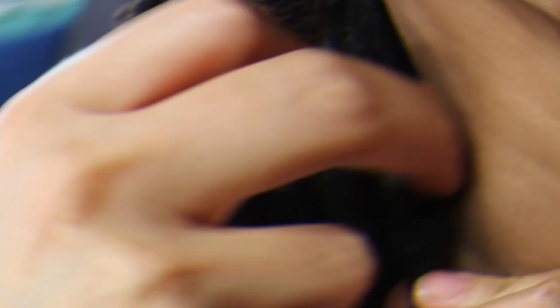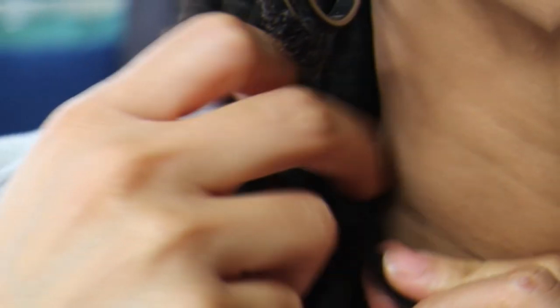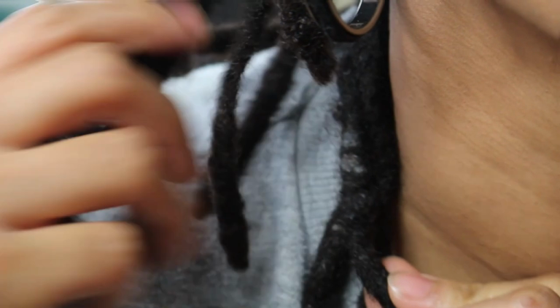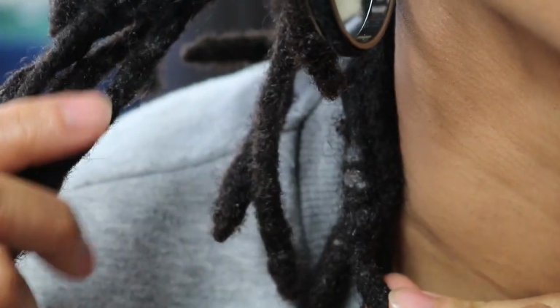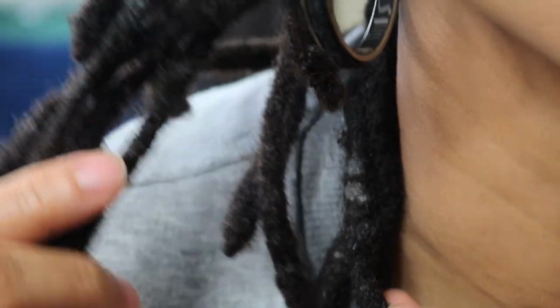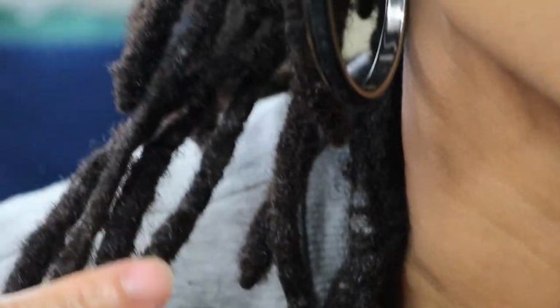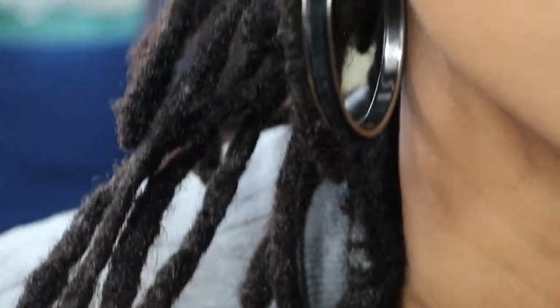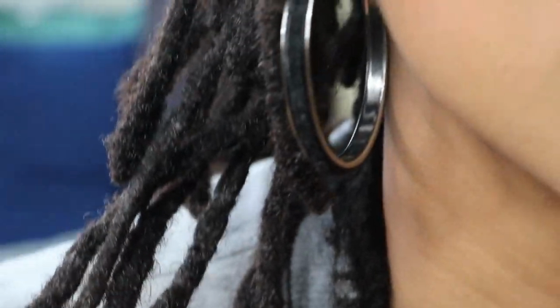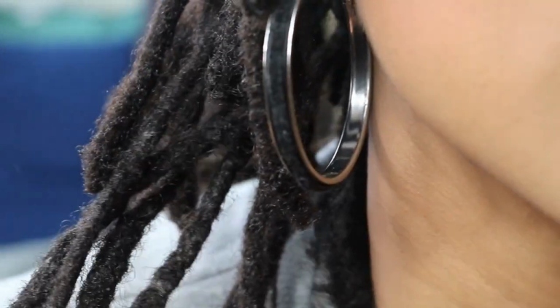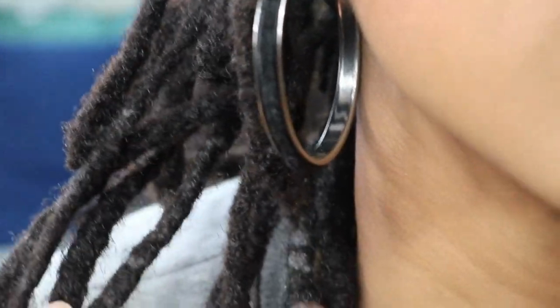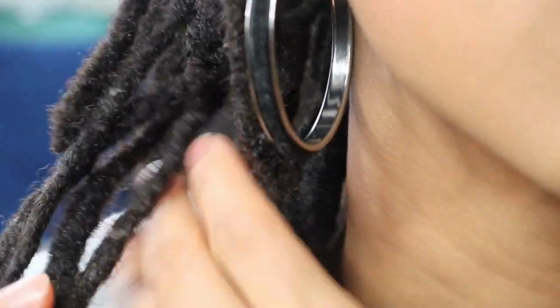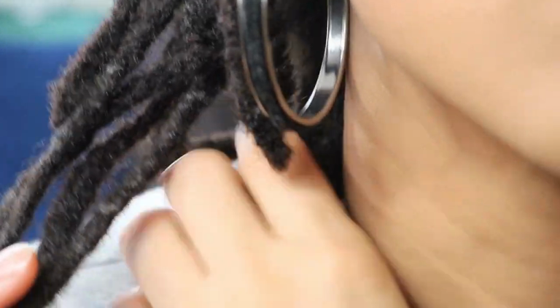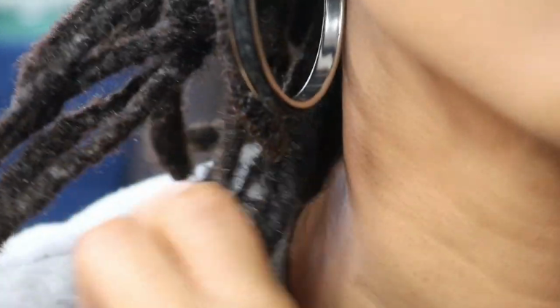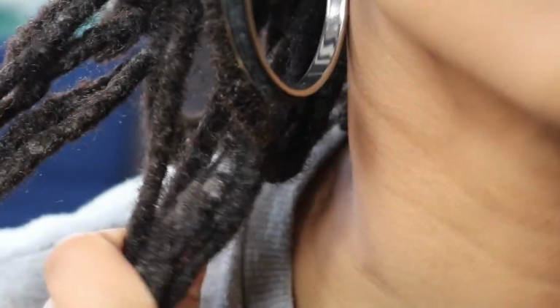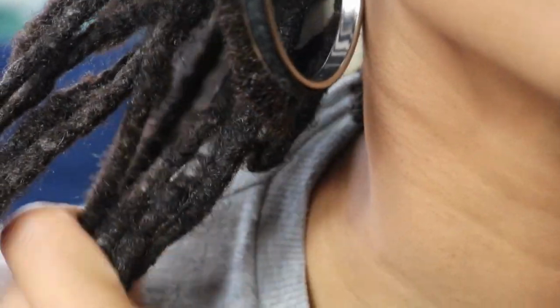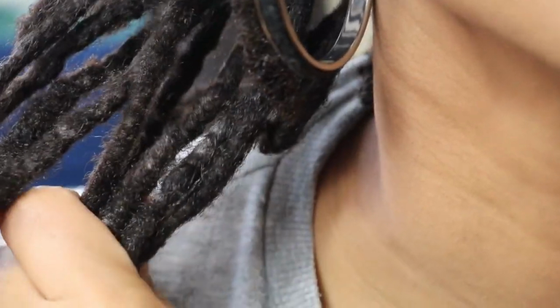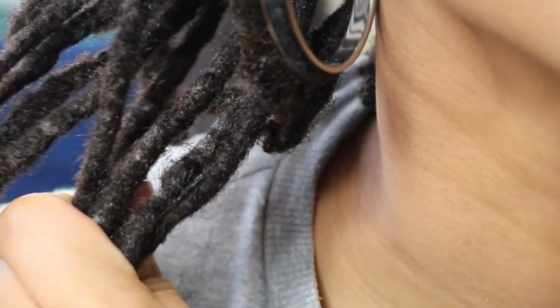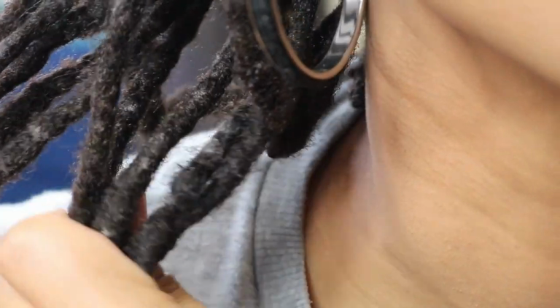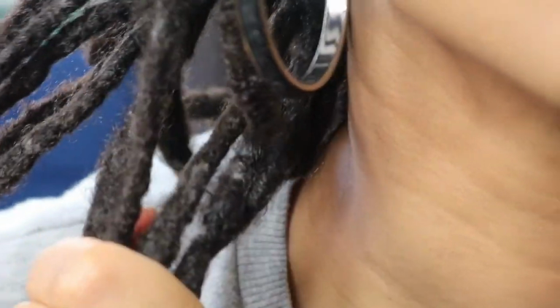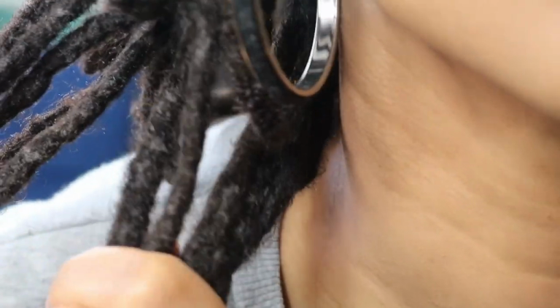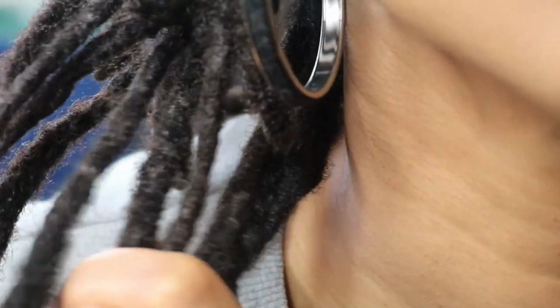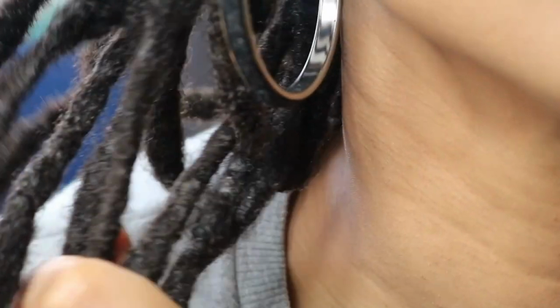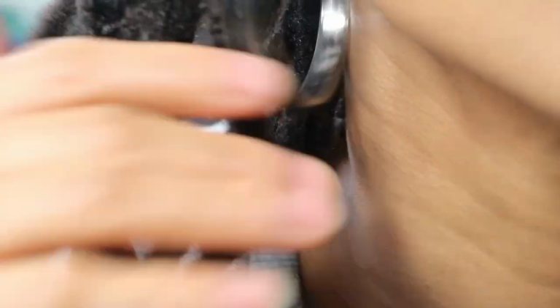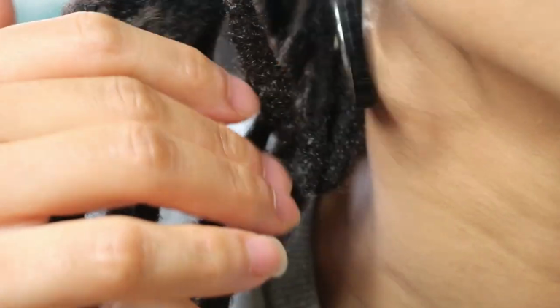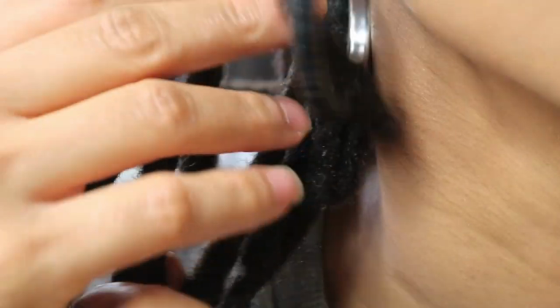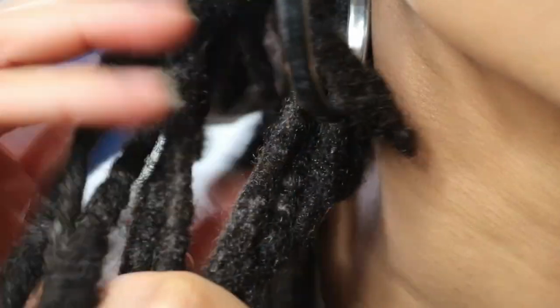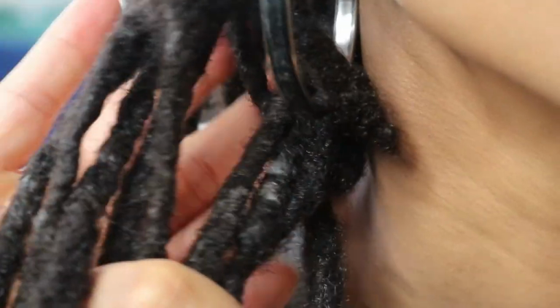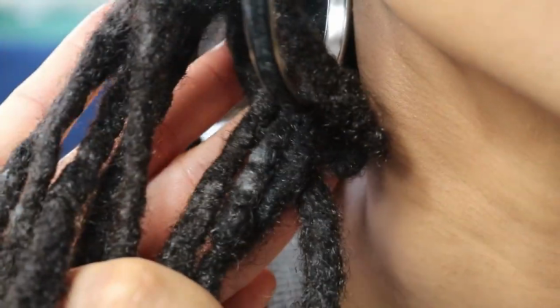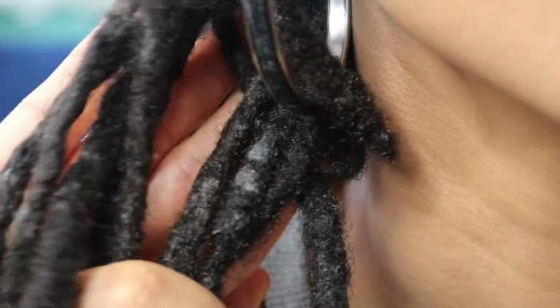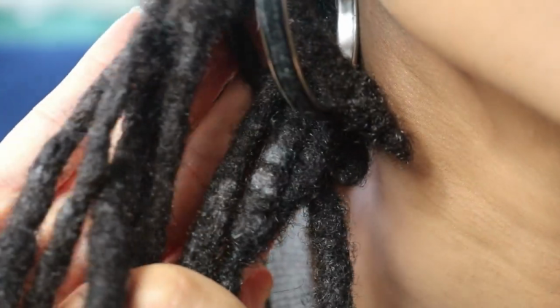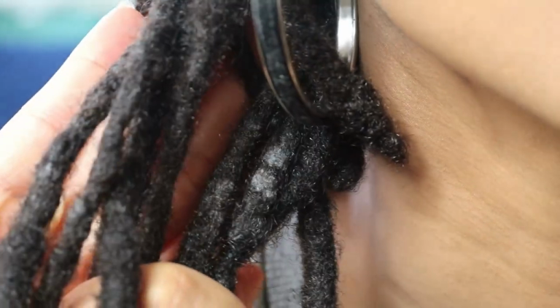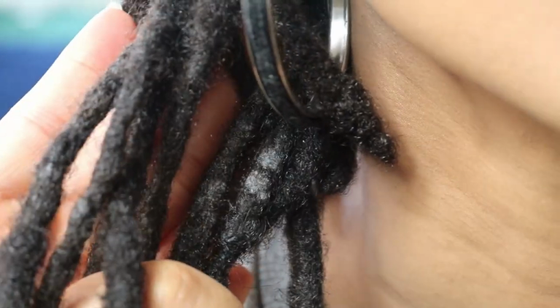As a reminder, here is a look at what your locks could possibly look like over time if you do not maintain your locks on a regular basis.